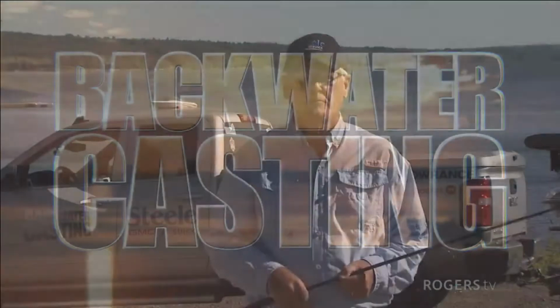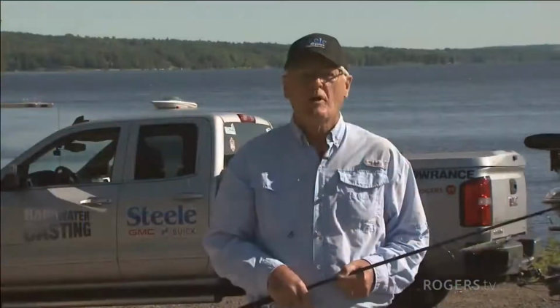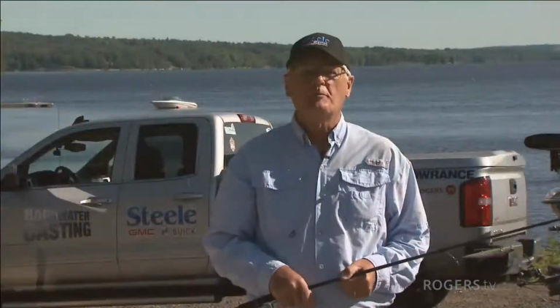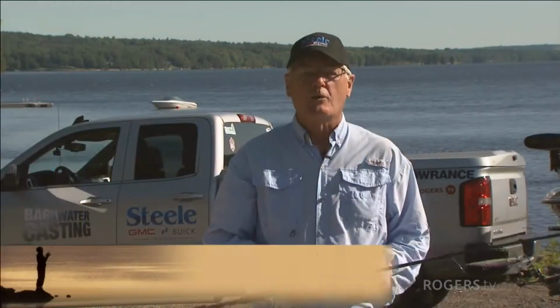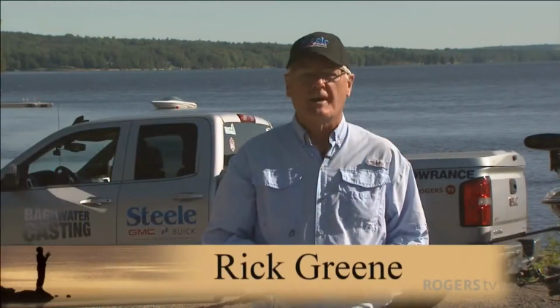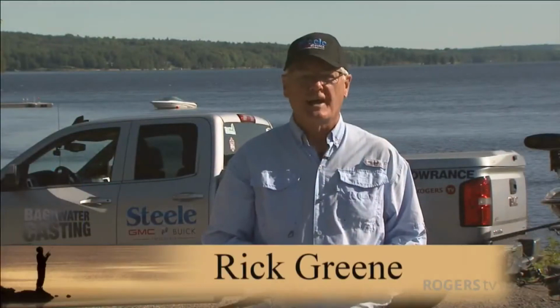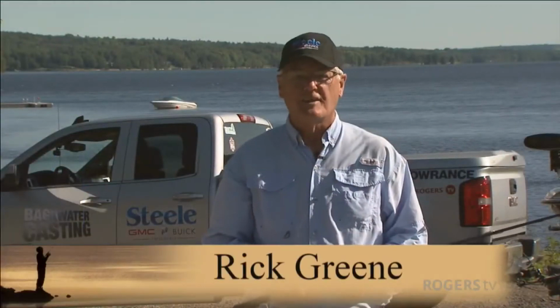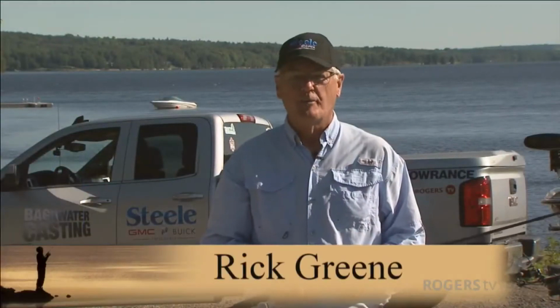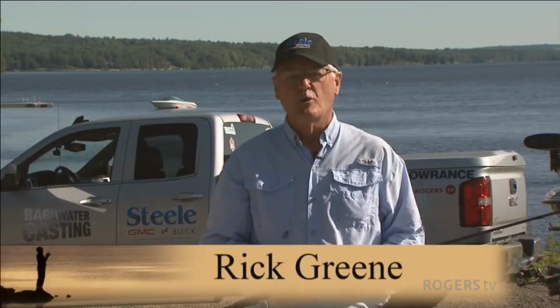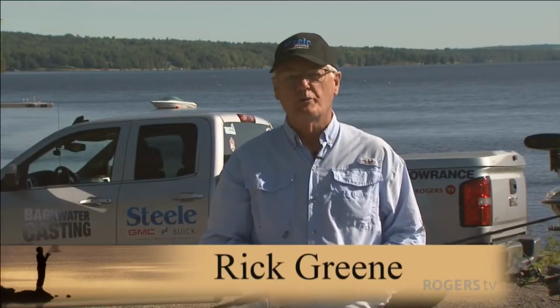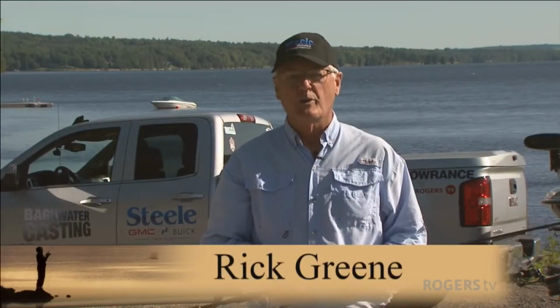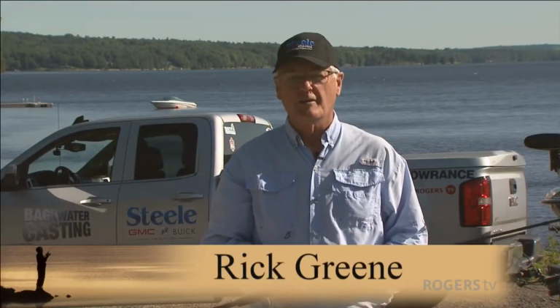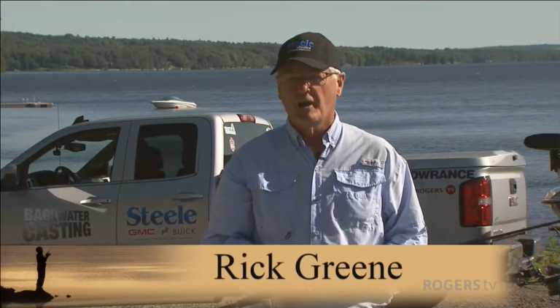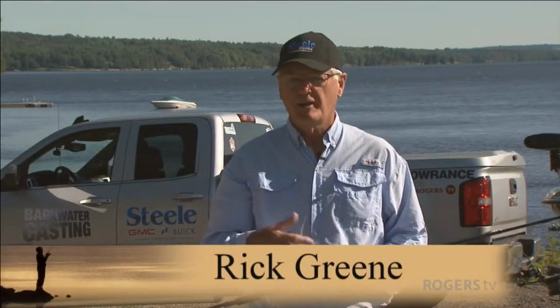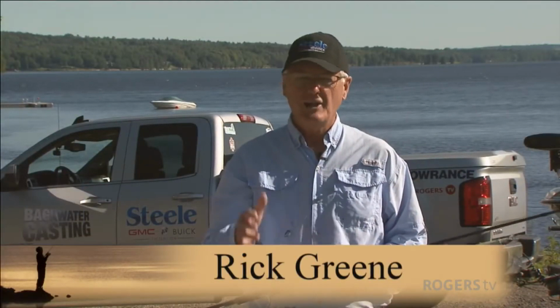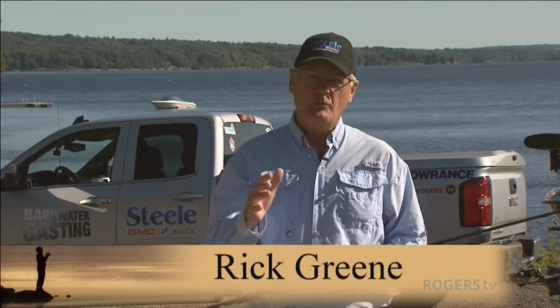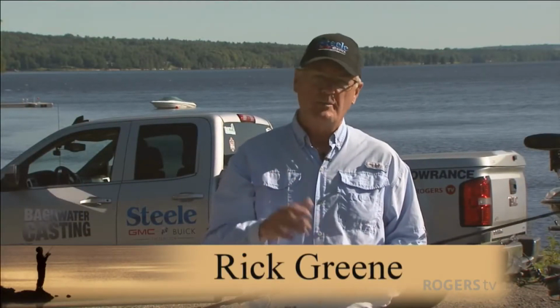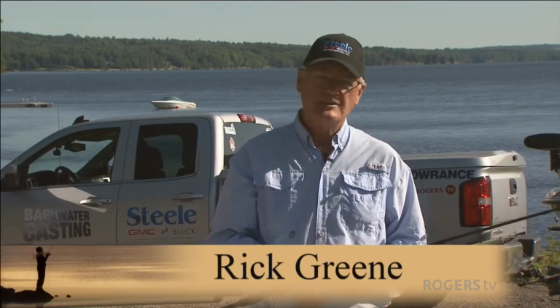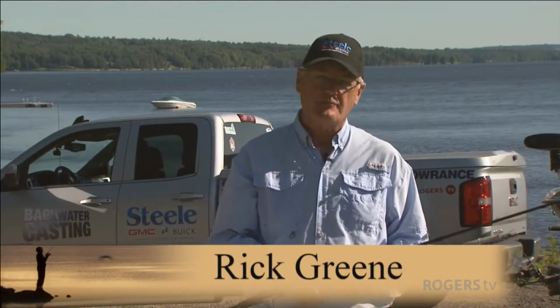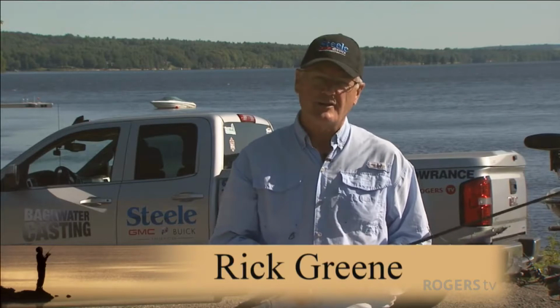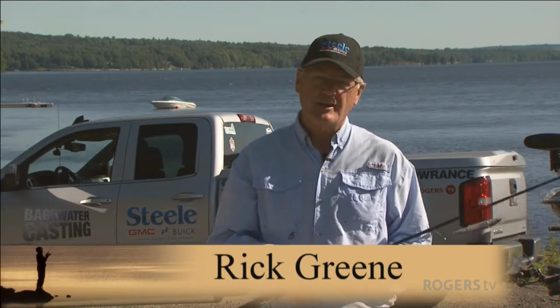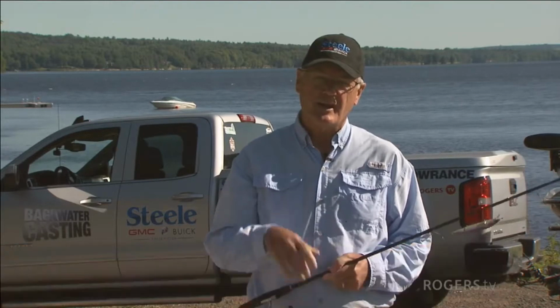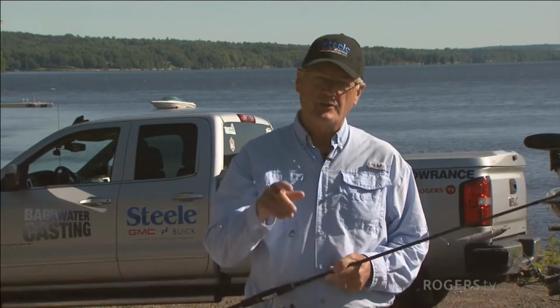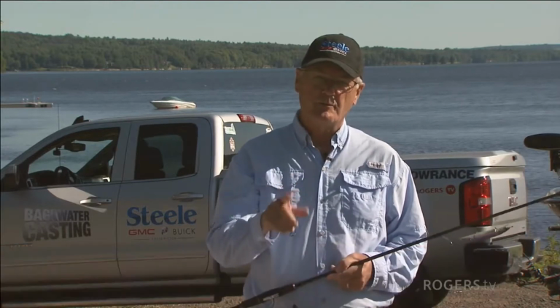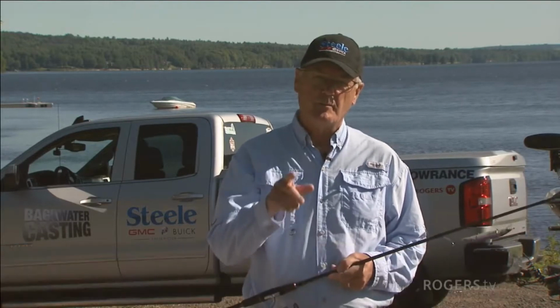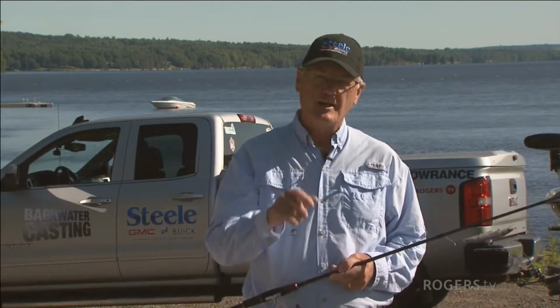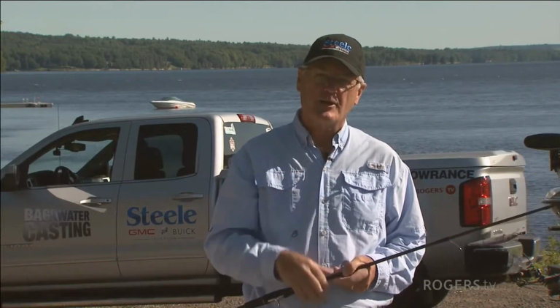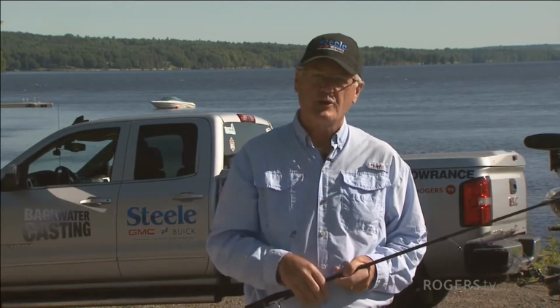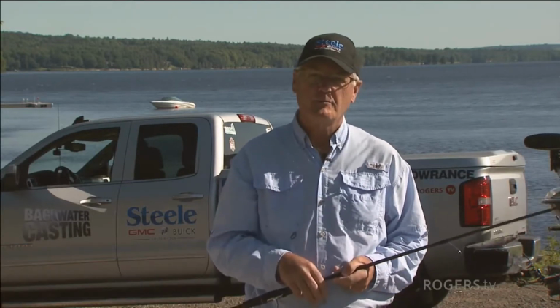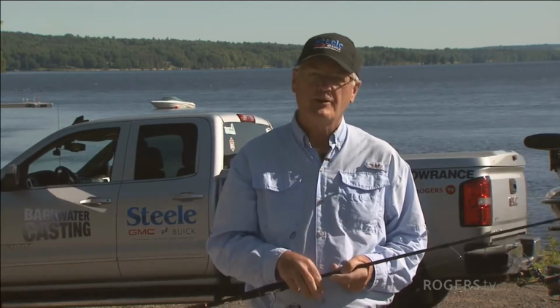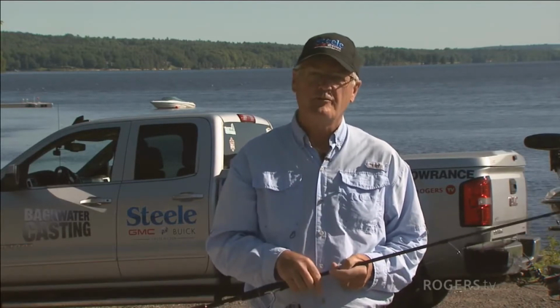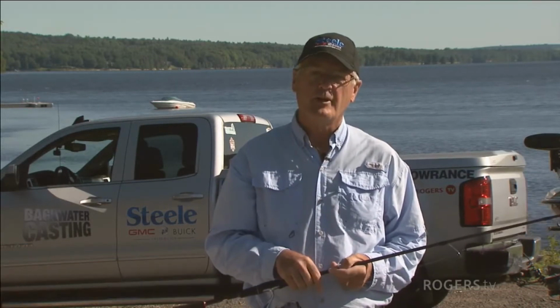Welcome to Backwater Casting. I'm your host Rick Green. On today's show we're based out of Fredericton and I'm fishing with my buddy and tournament partner Phil Bear.